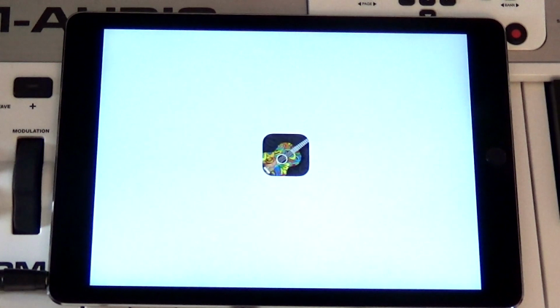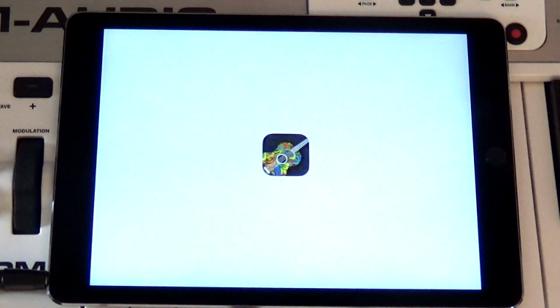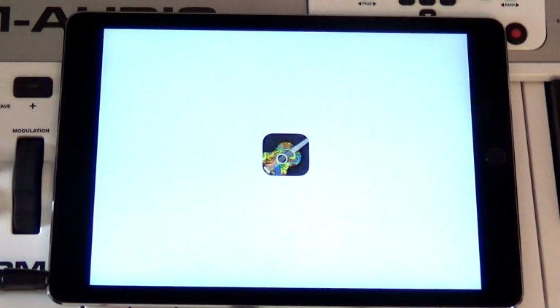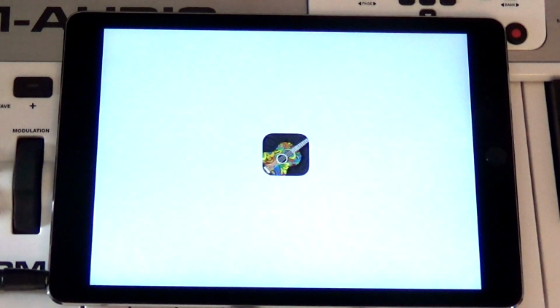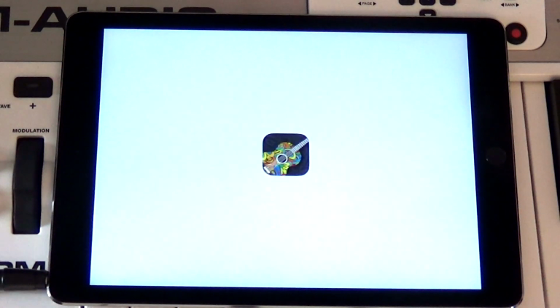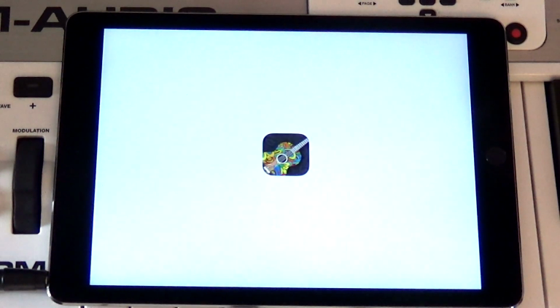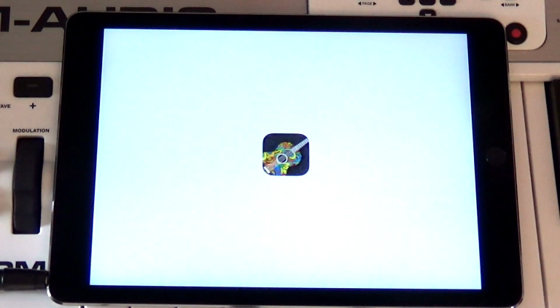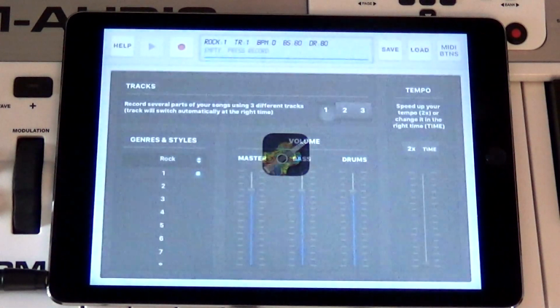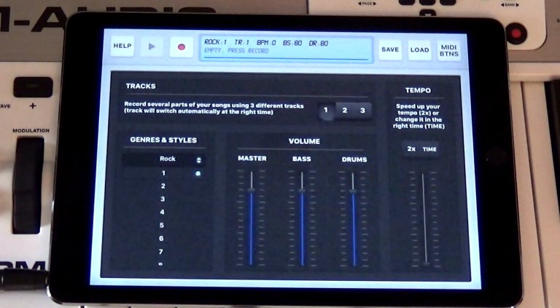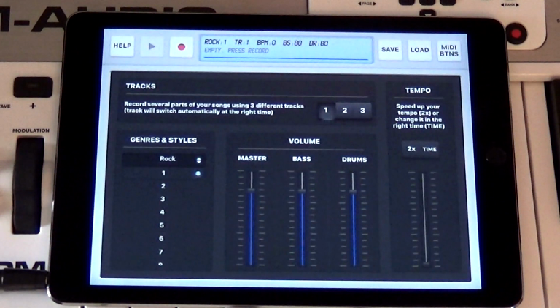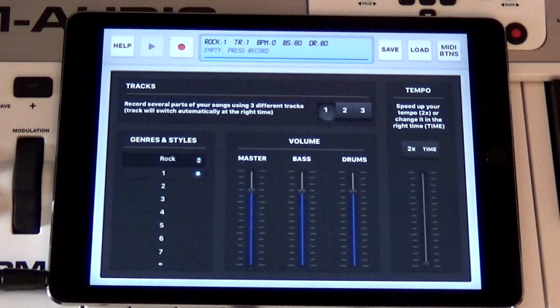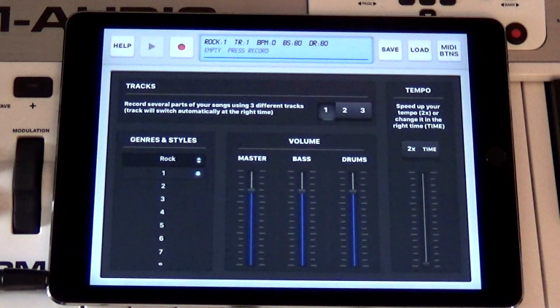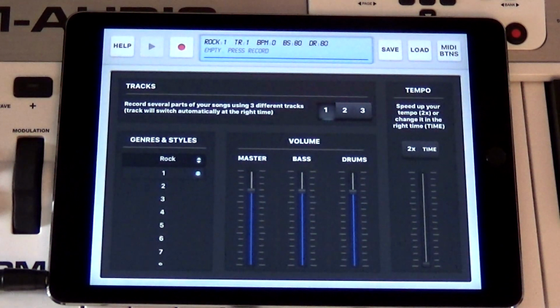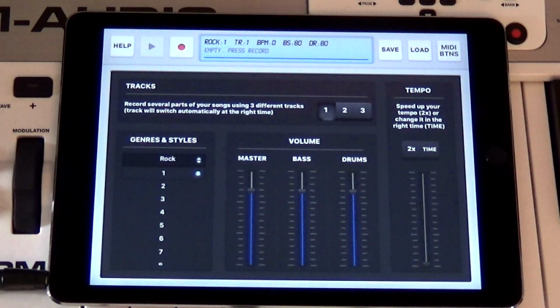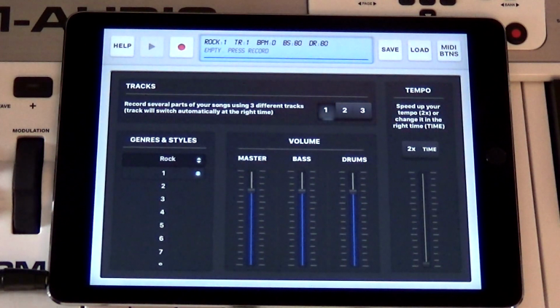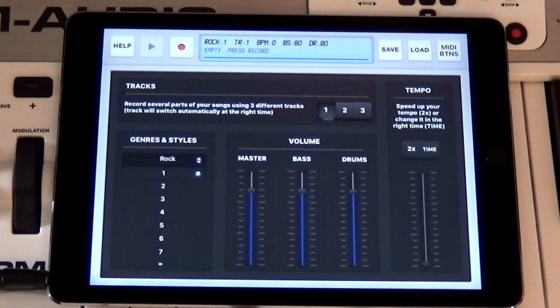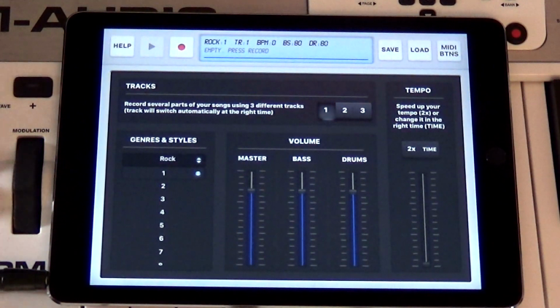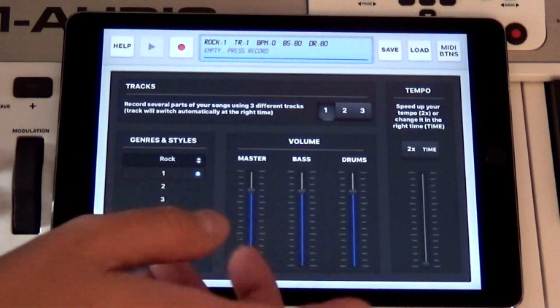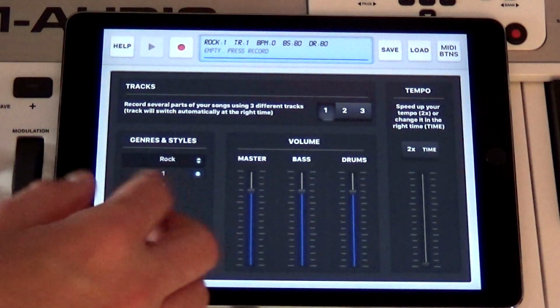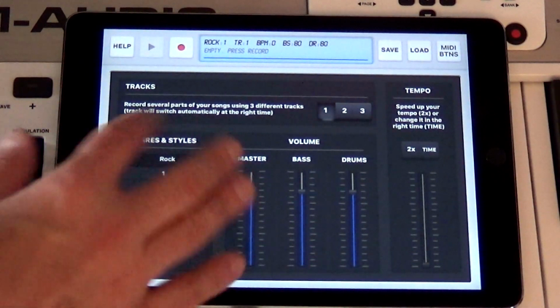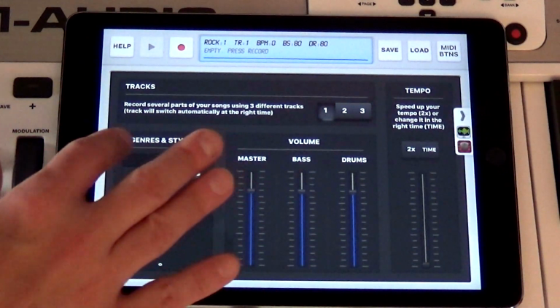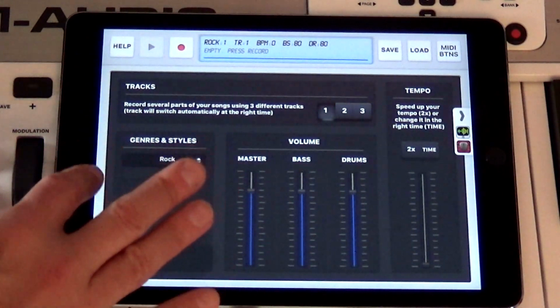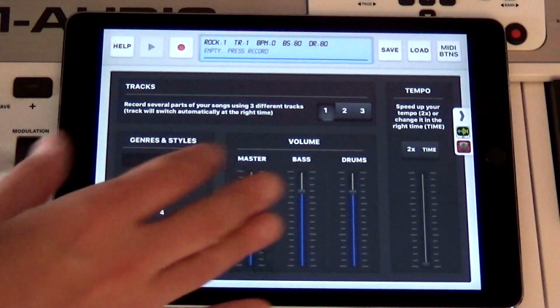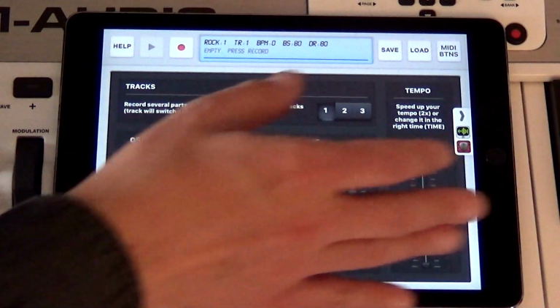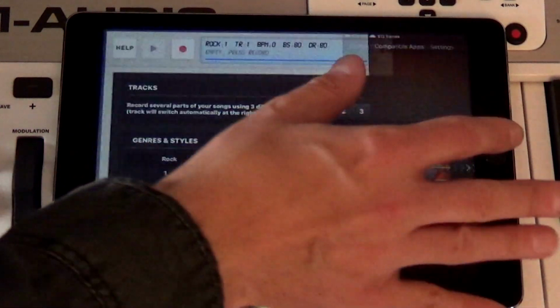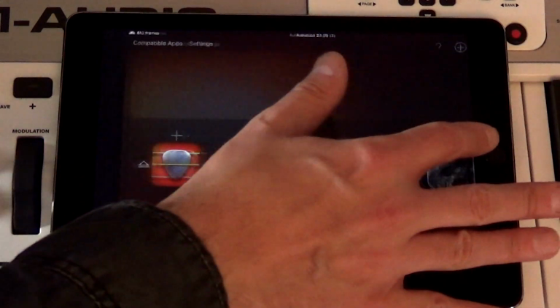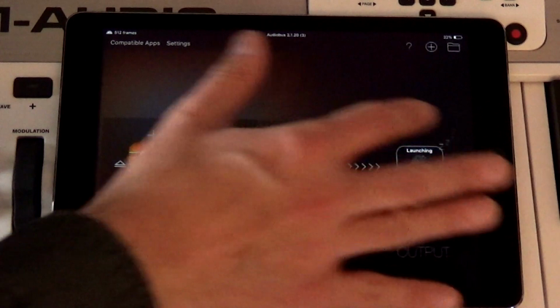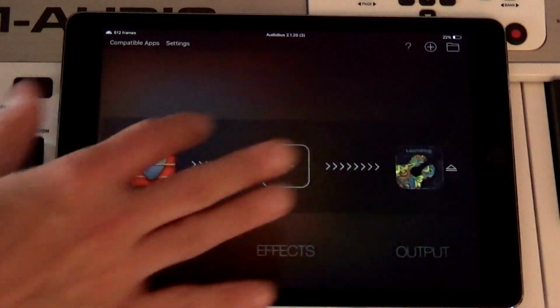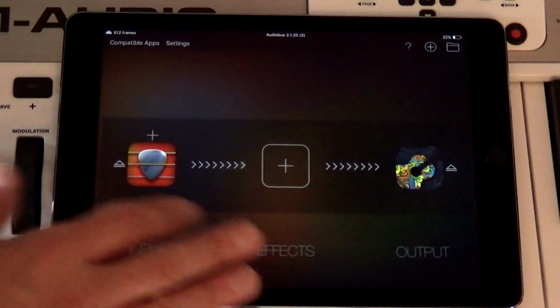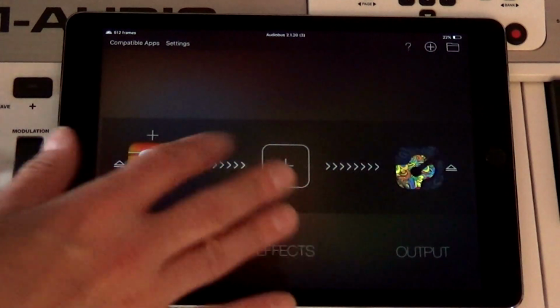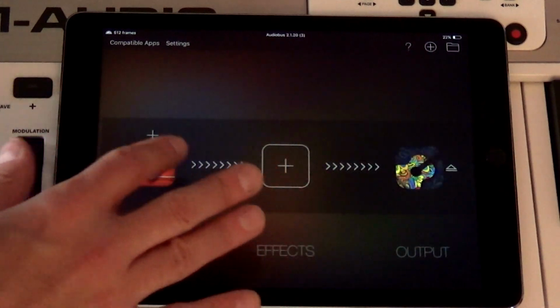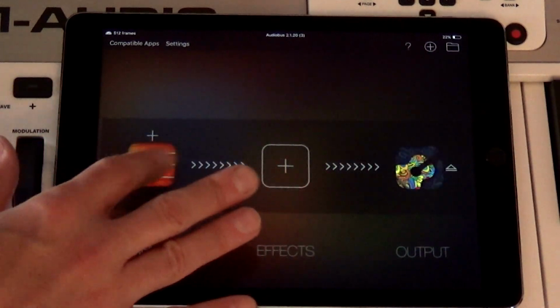For example, we're using RealGuitar. You could use keyboards, synths, guitars, whatever.